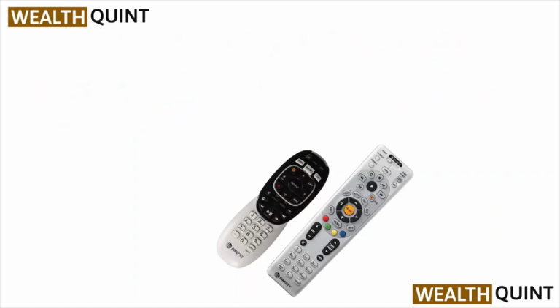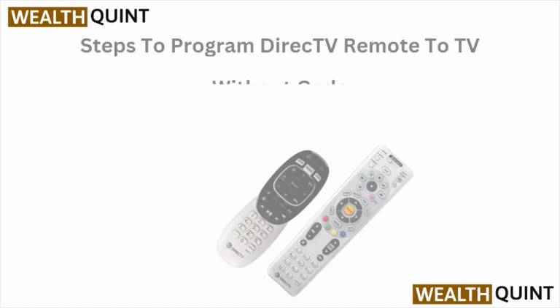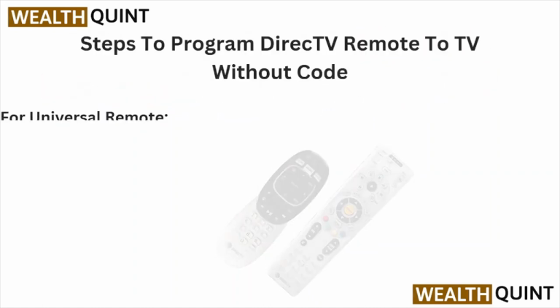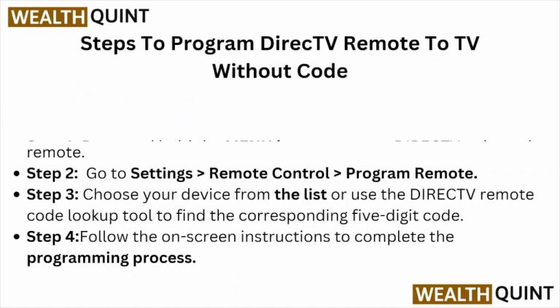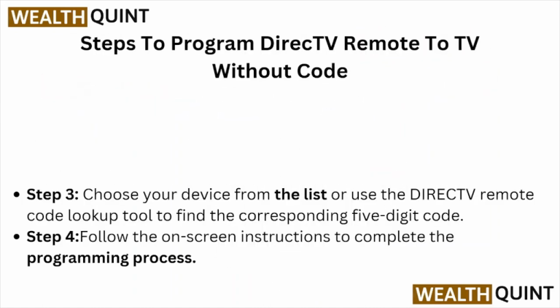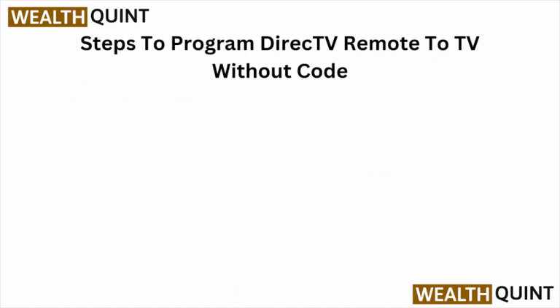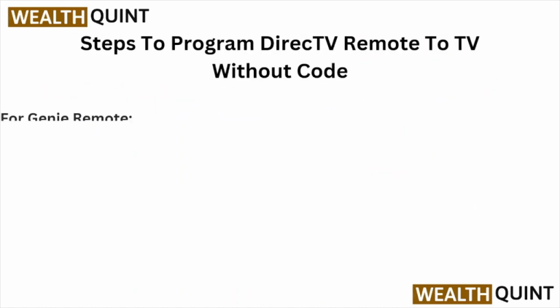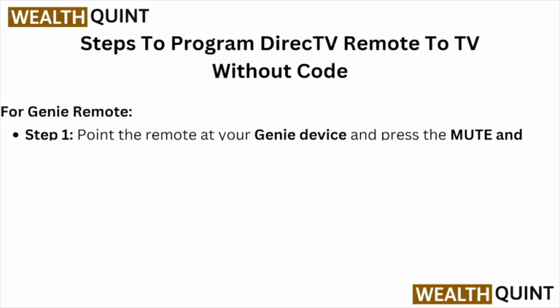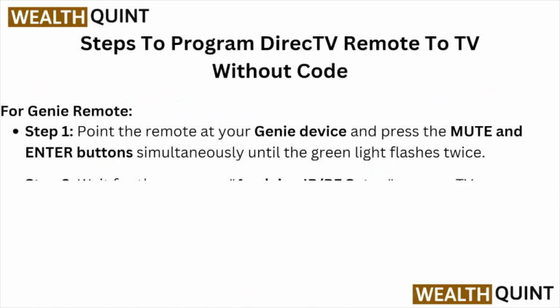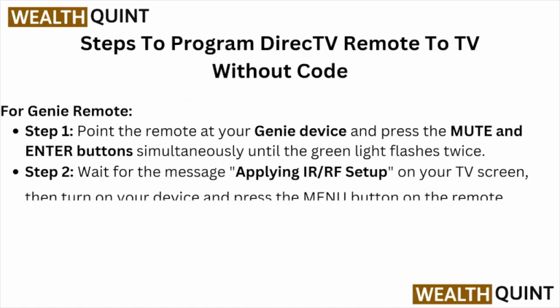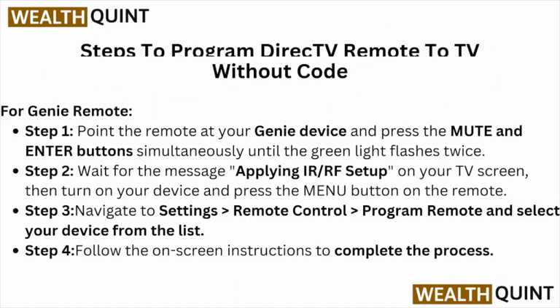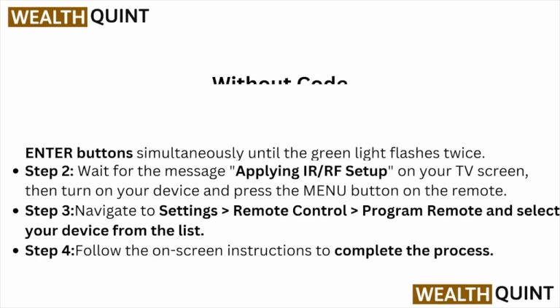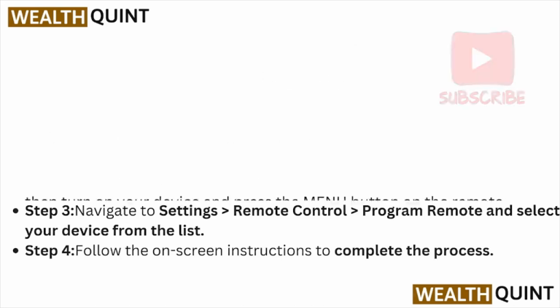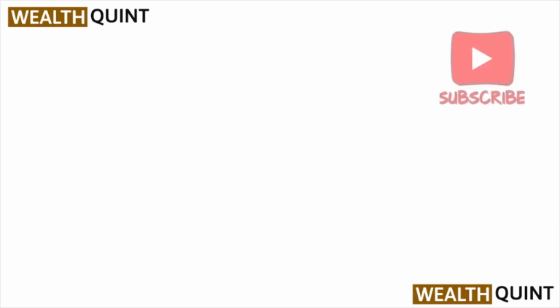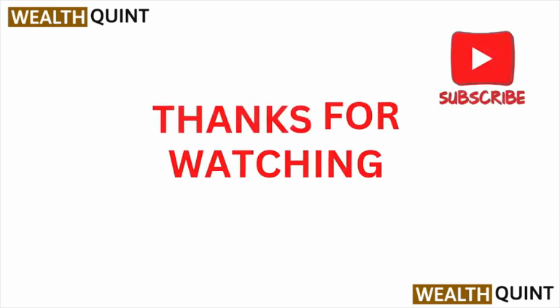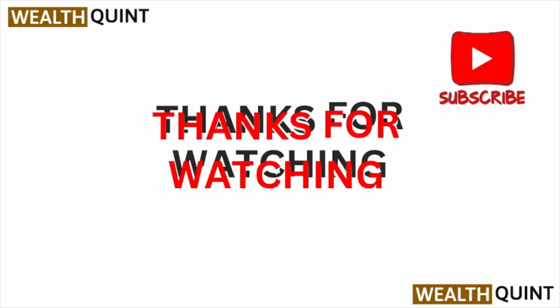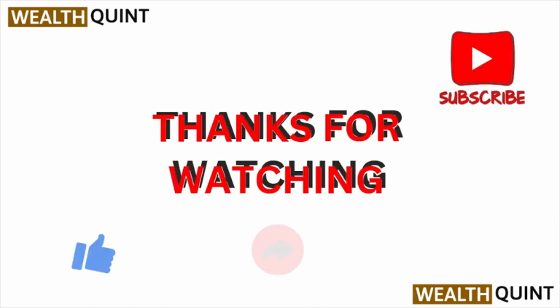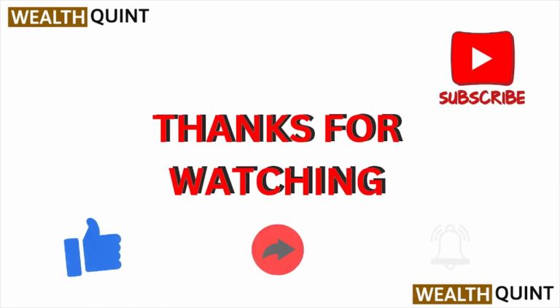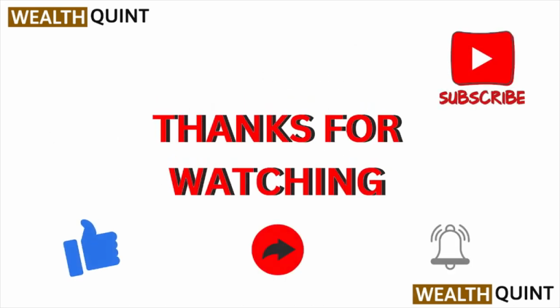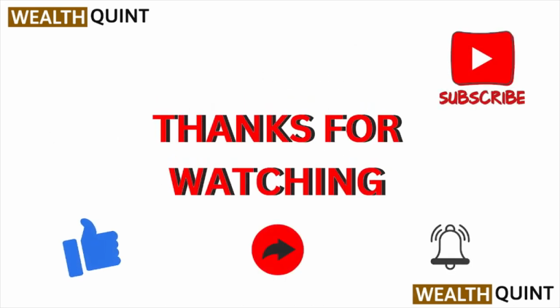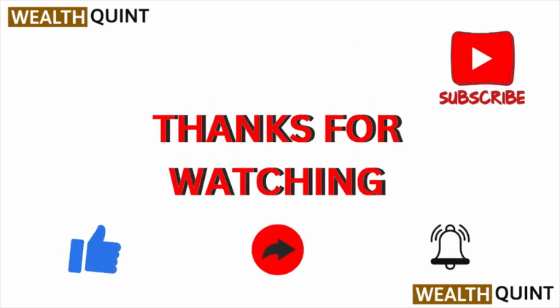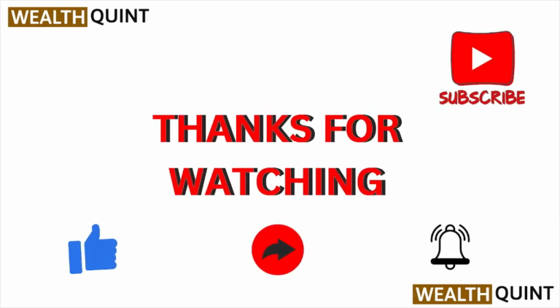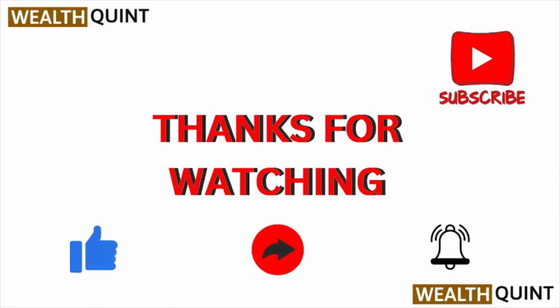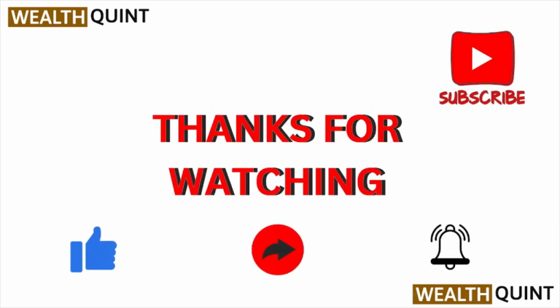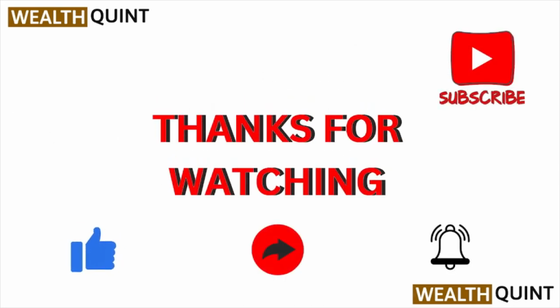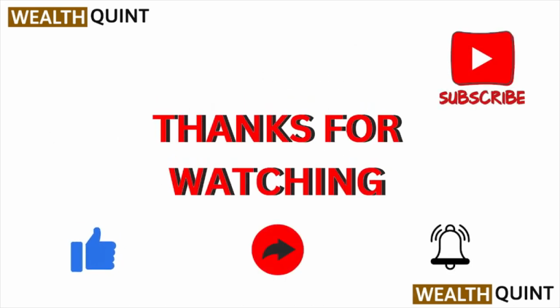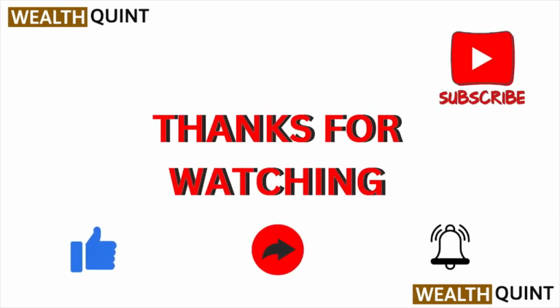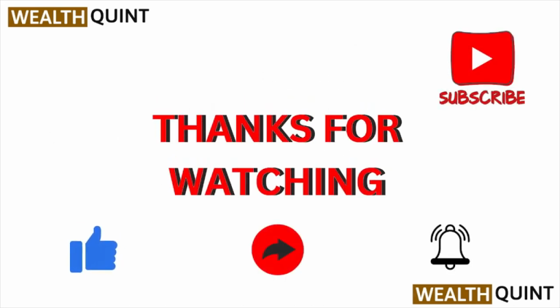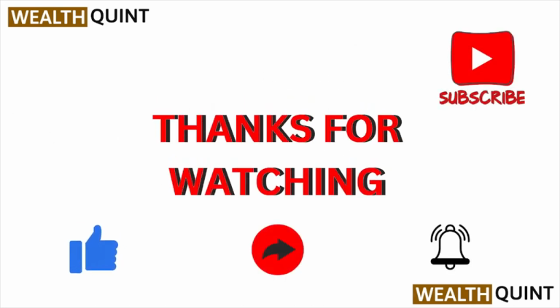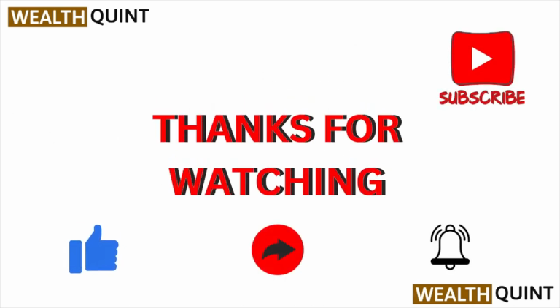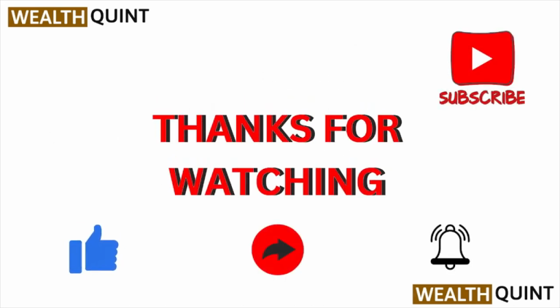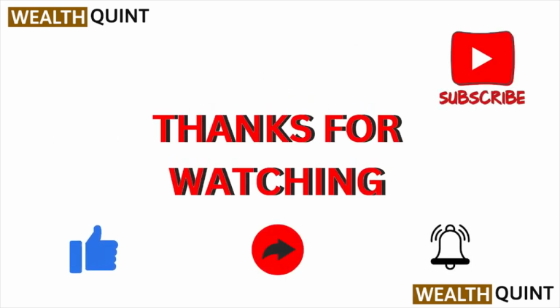I hope you liked this particular video. Please do subscribe to the YouTube channel. Thank you, bye.